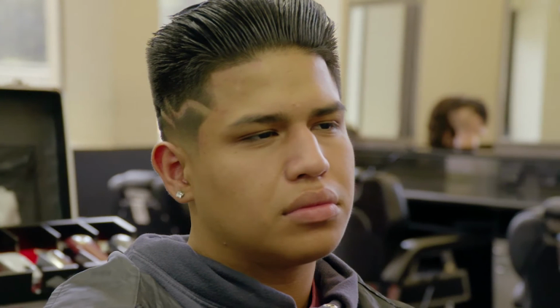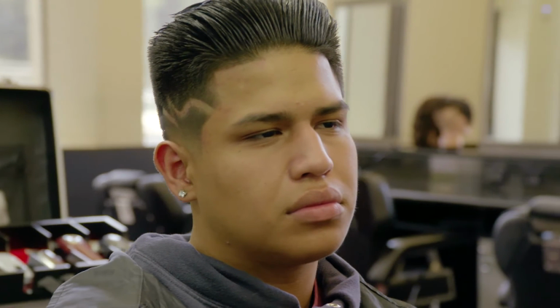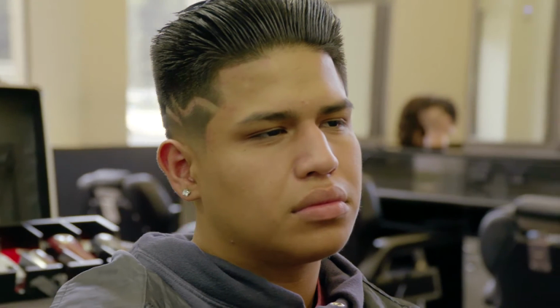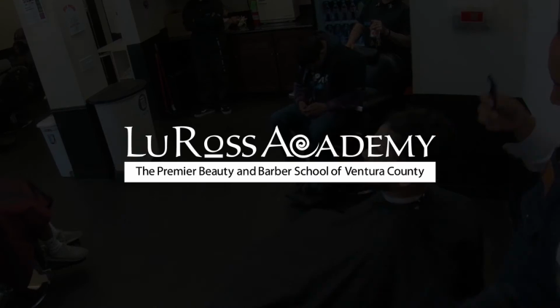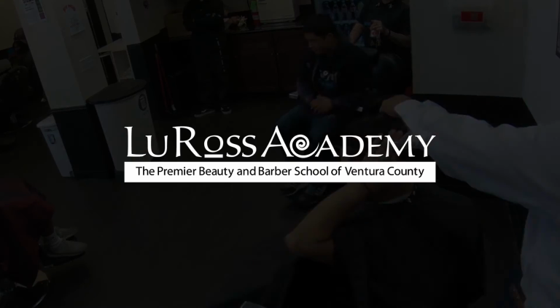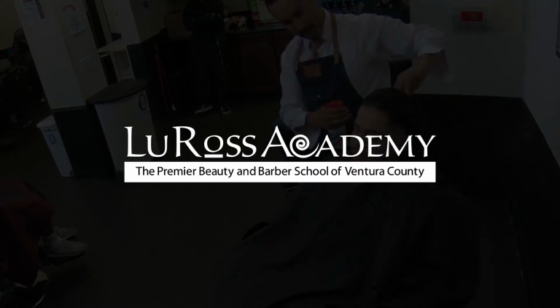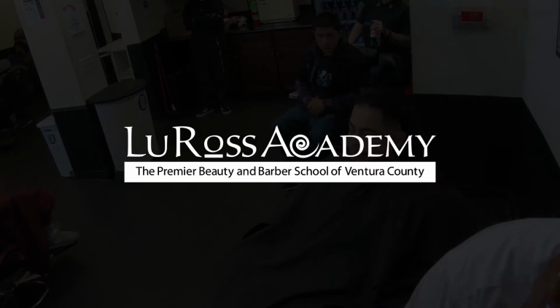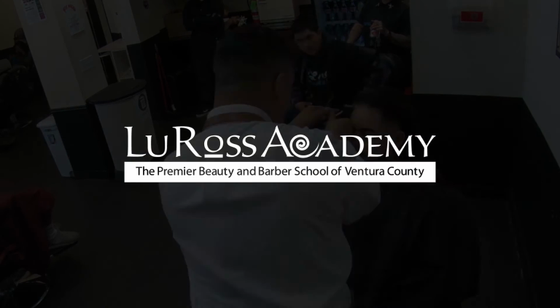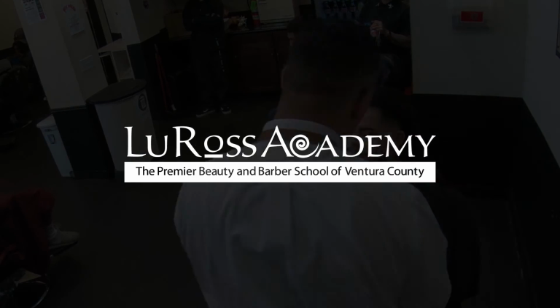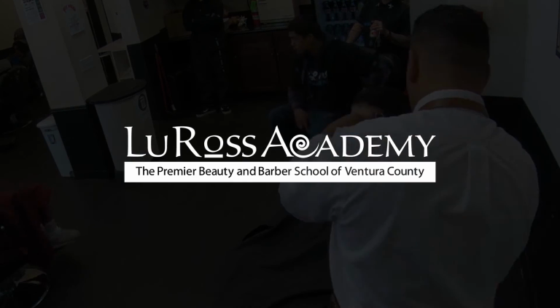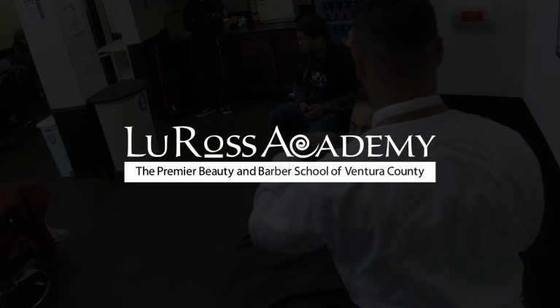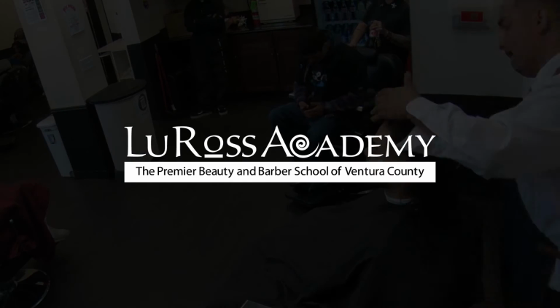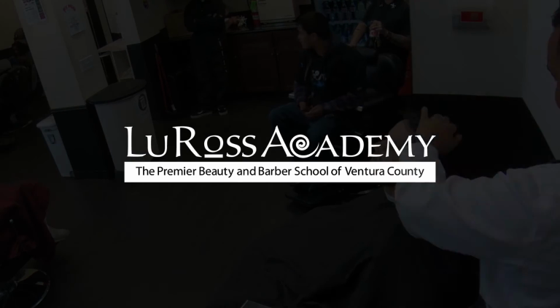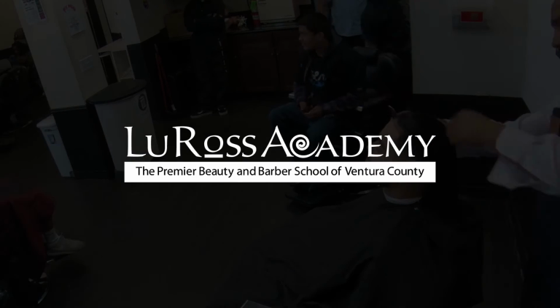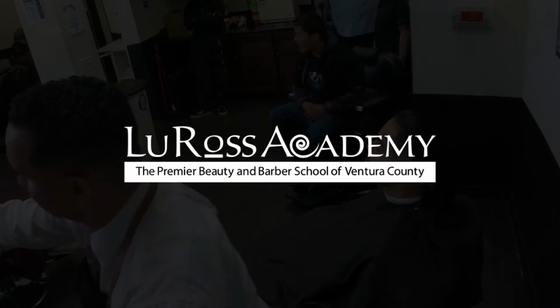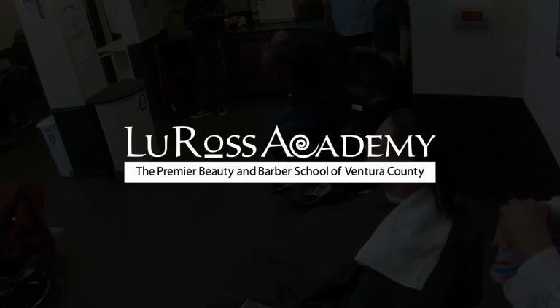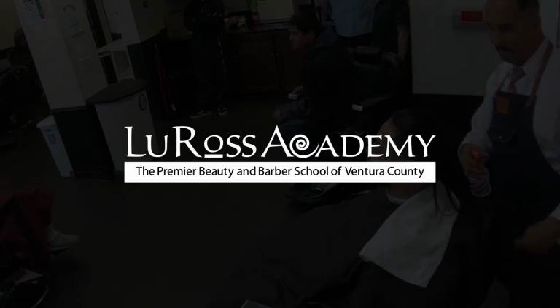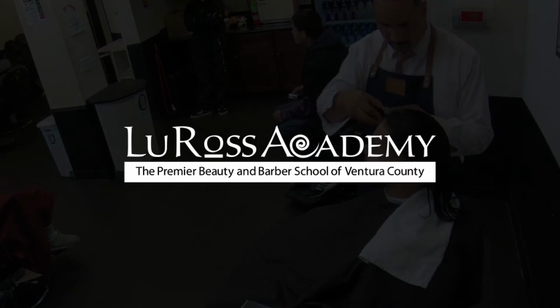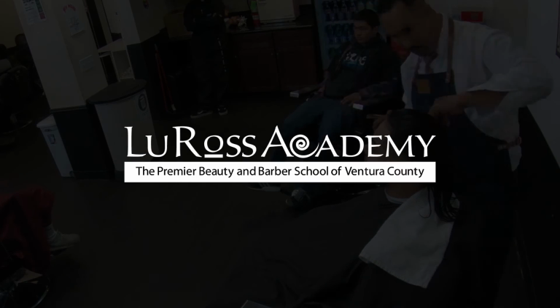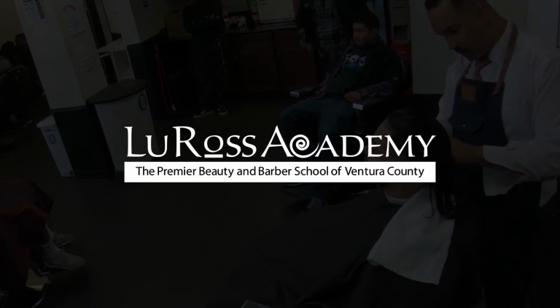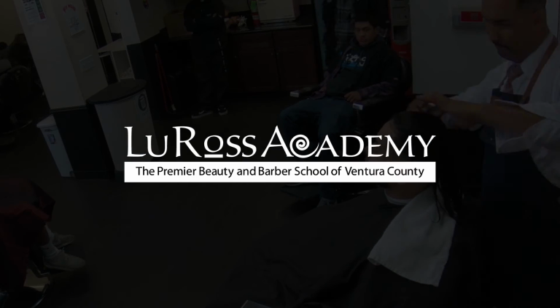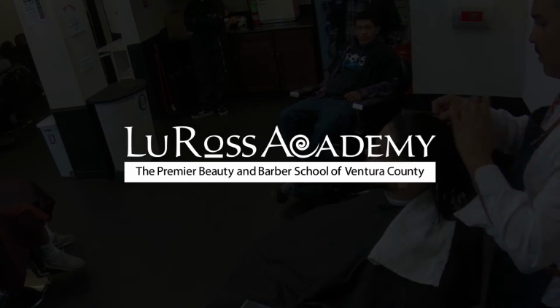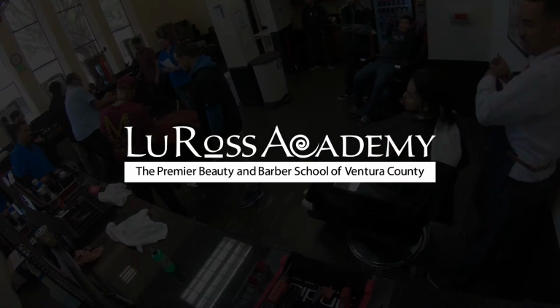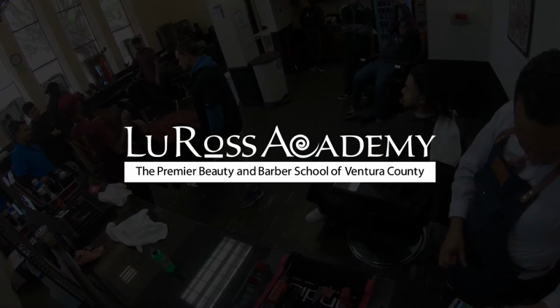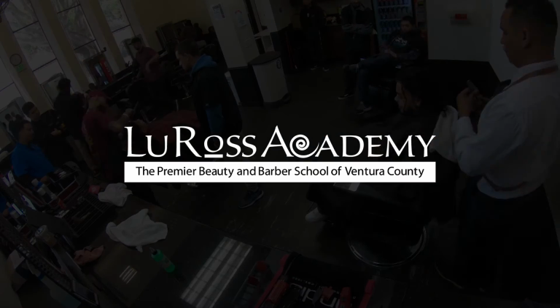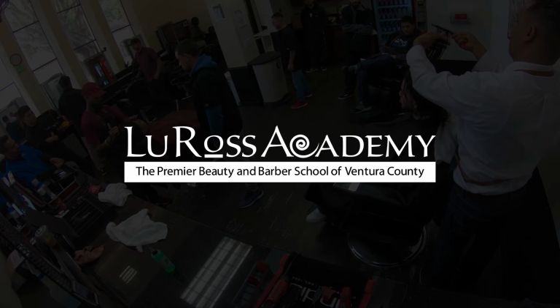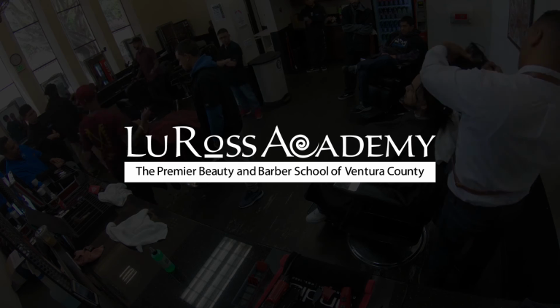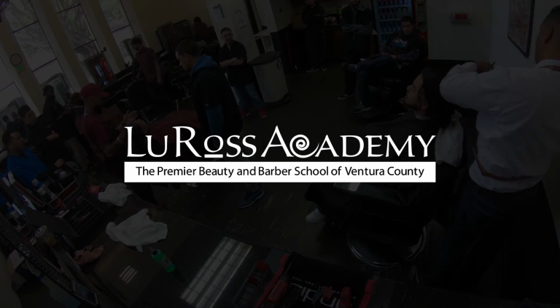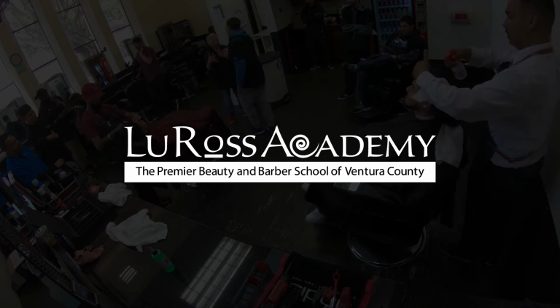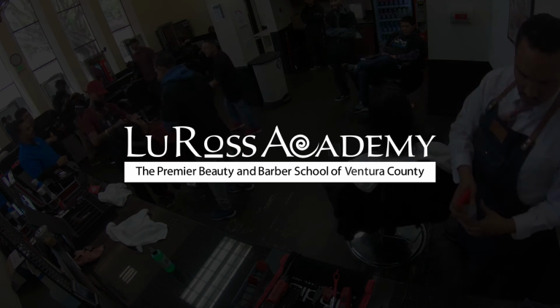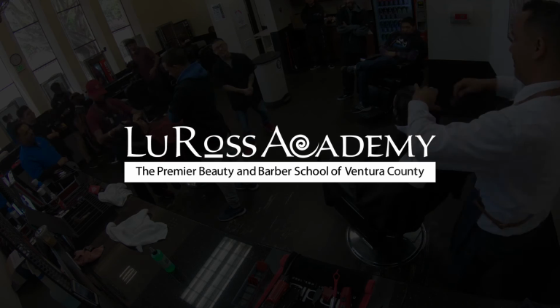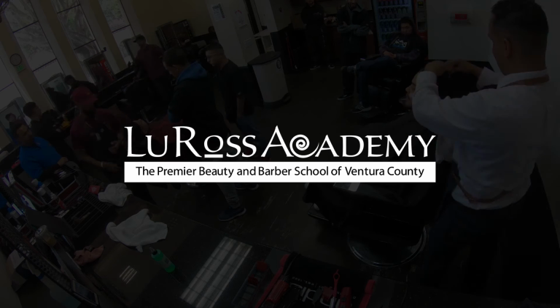To find out more about how to do a low razor drop fade, just go to lurossacademy.com.